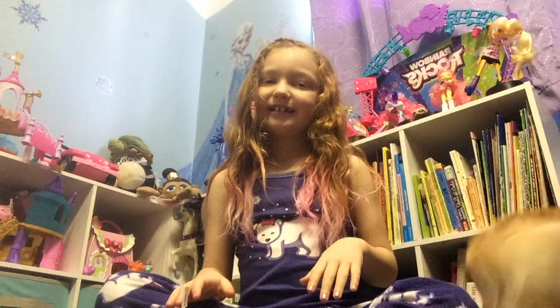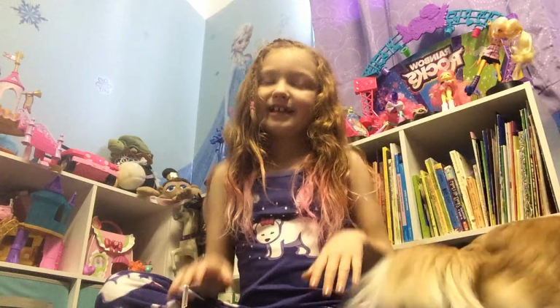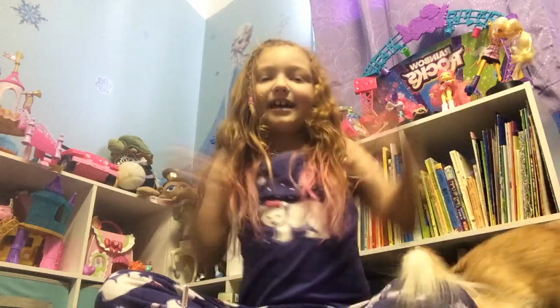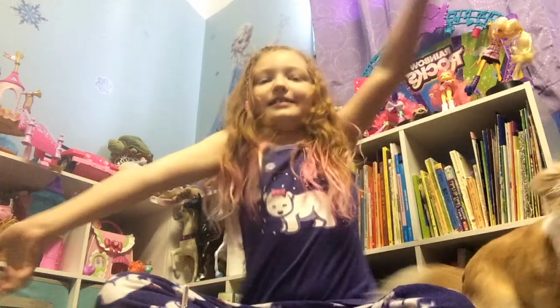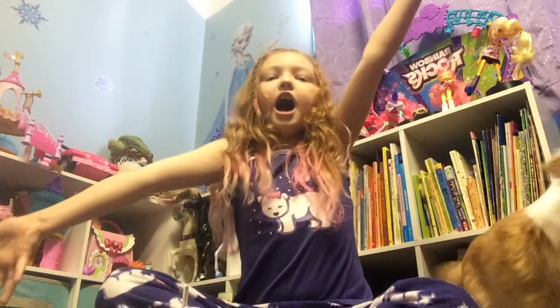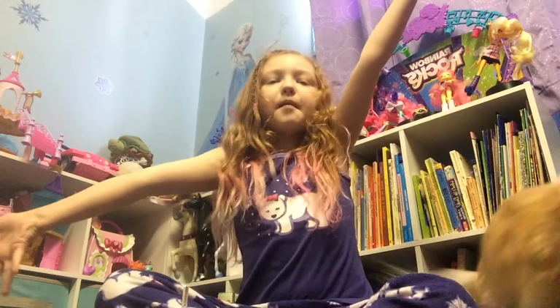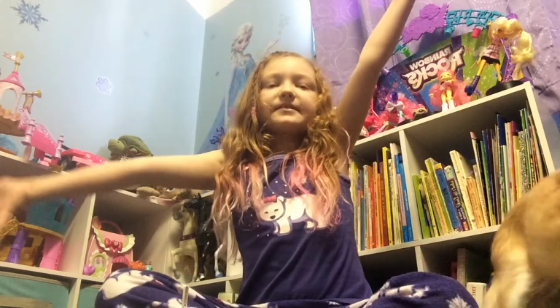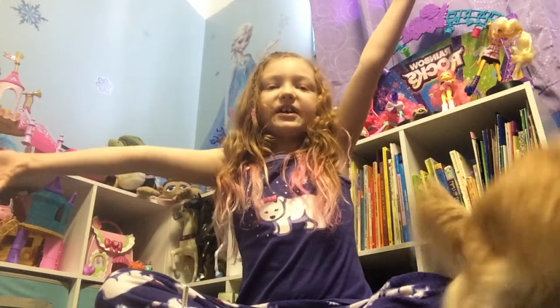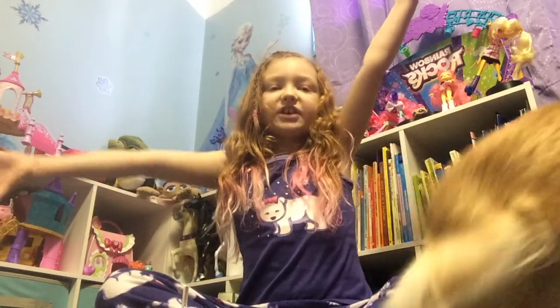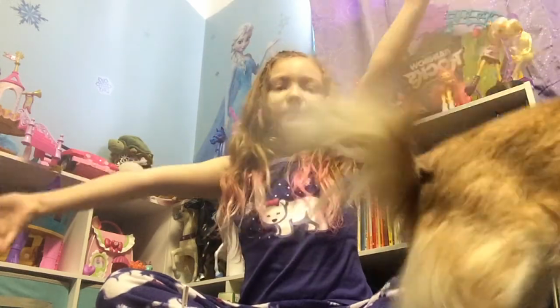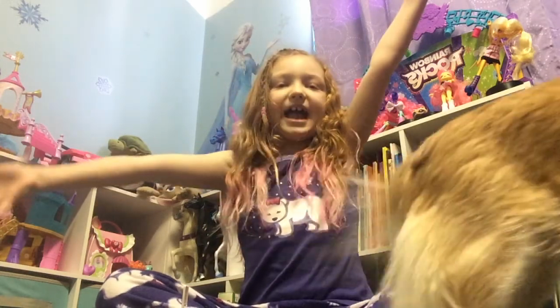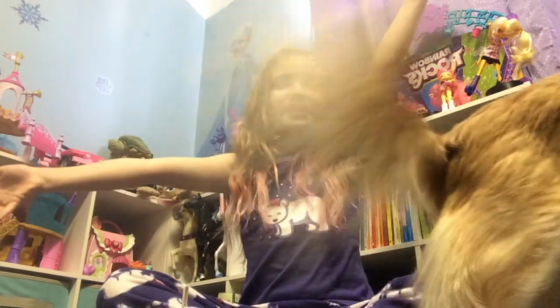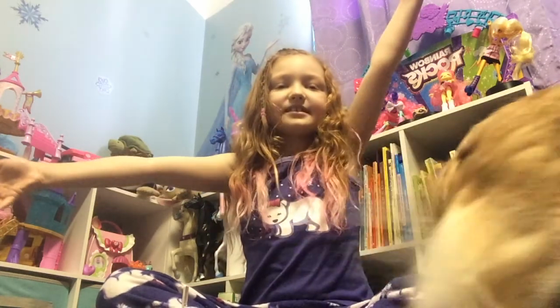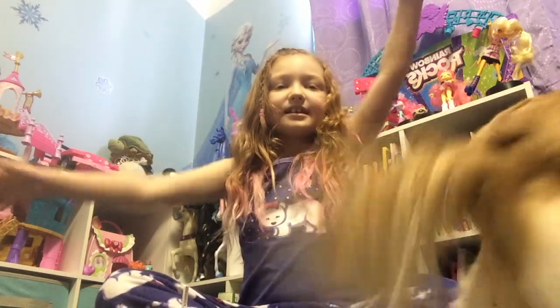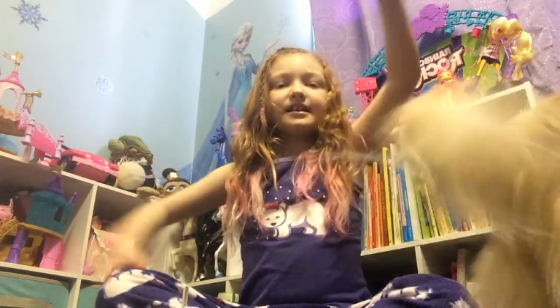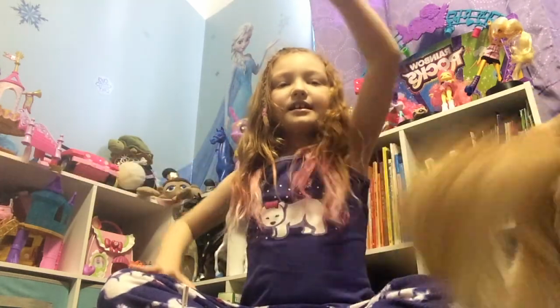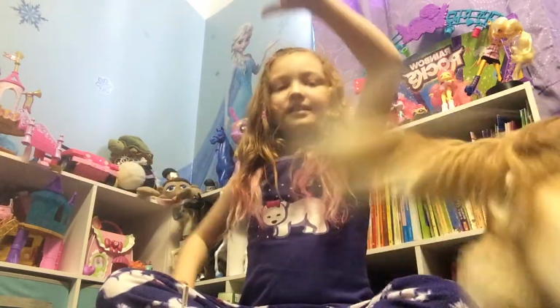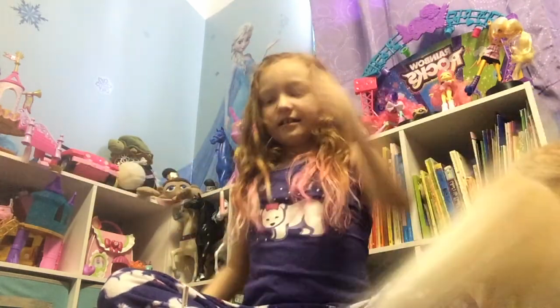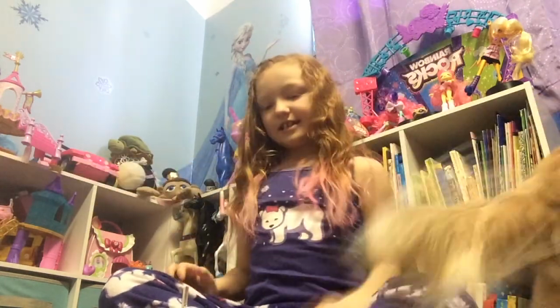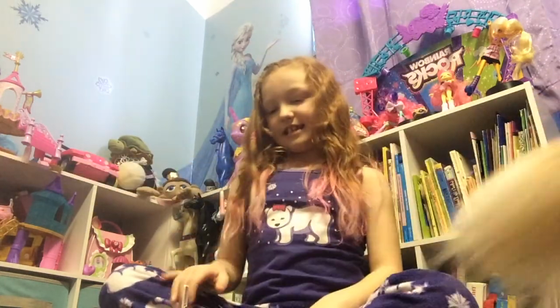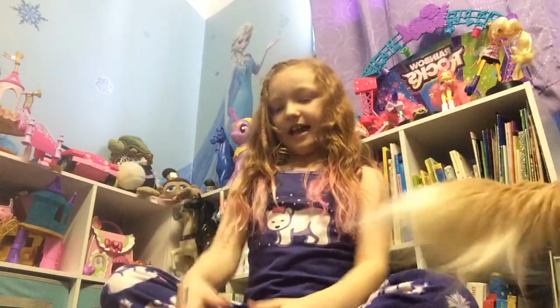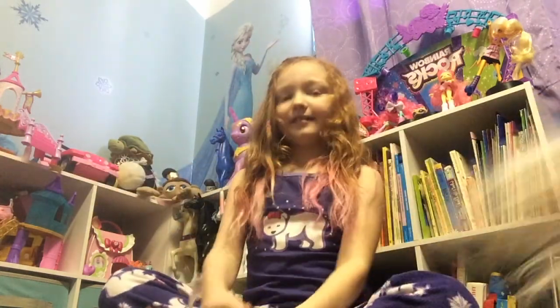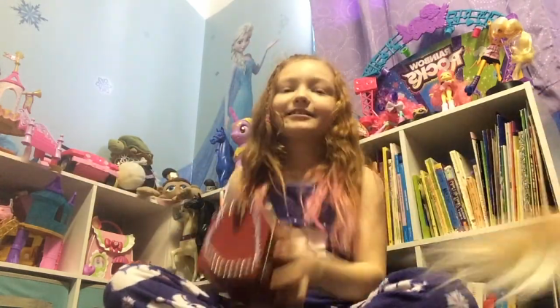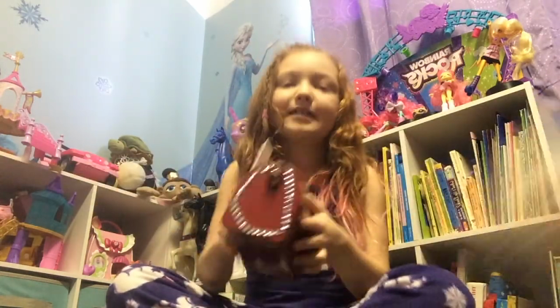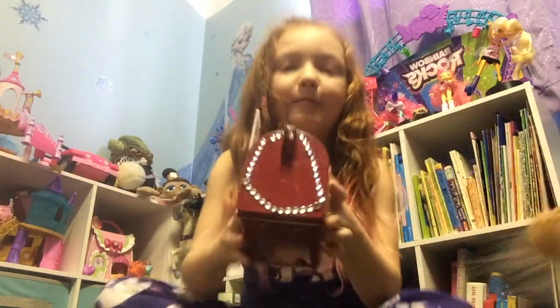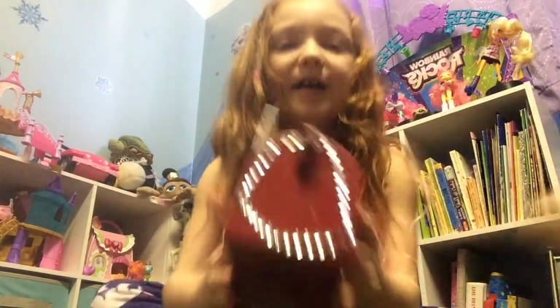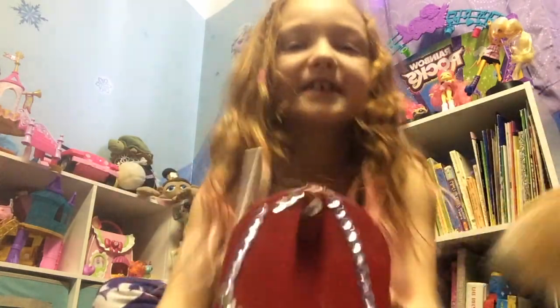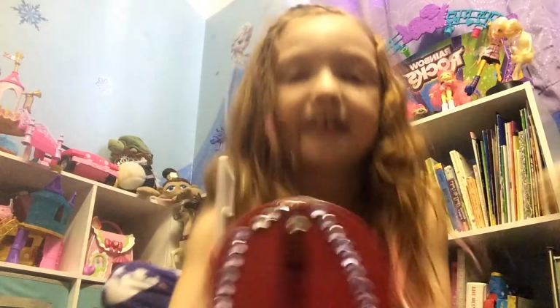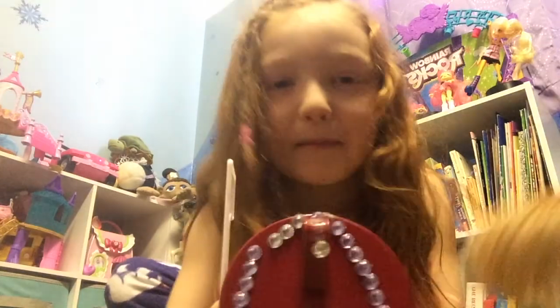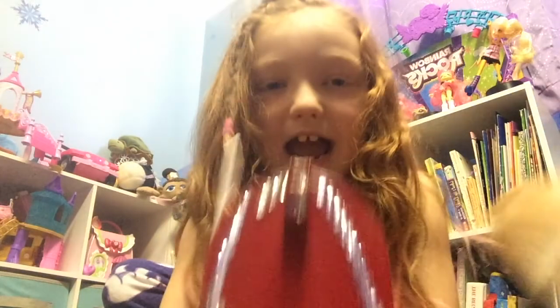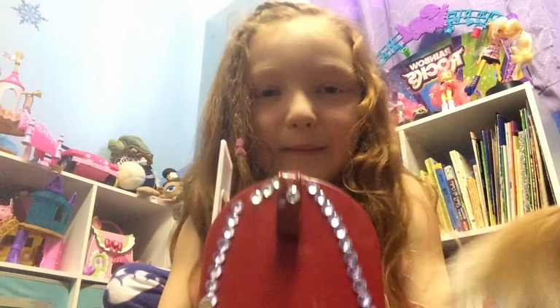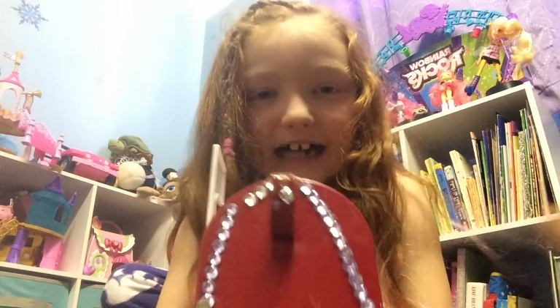Hello Minify Show fans! Today I'm going to show you what's in the mailbox.